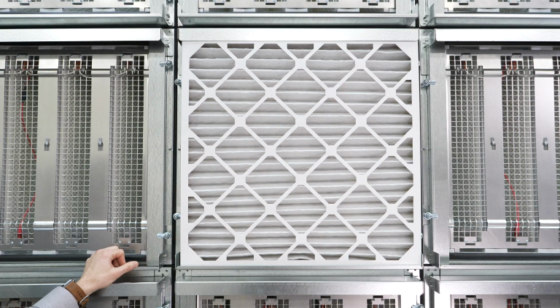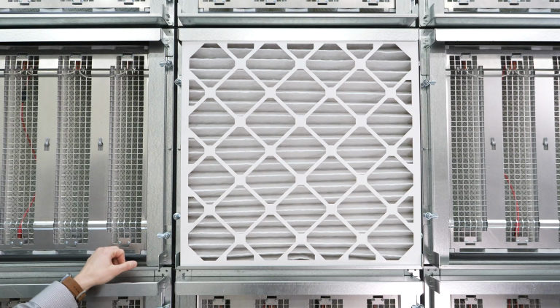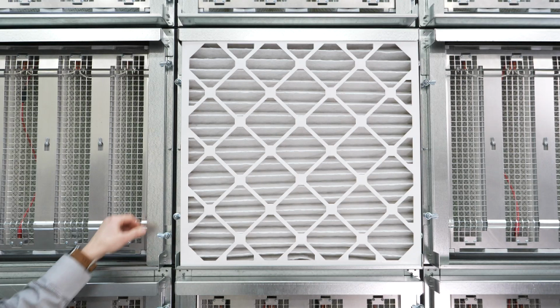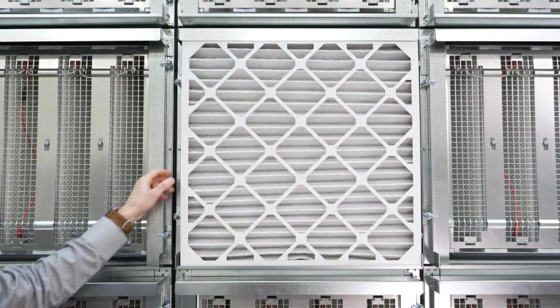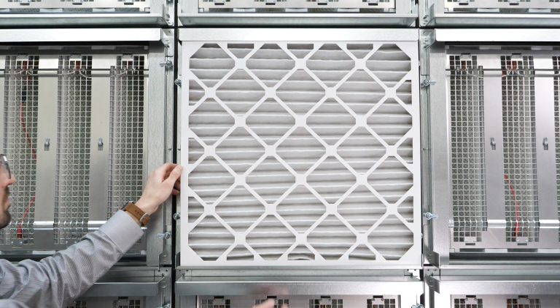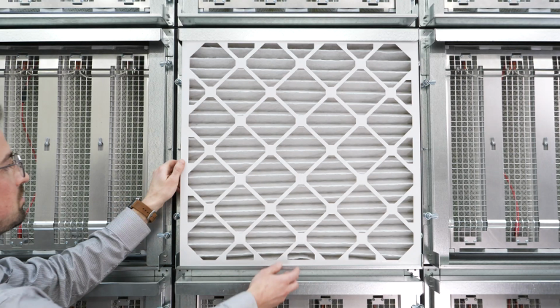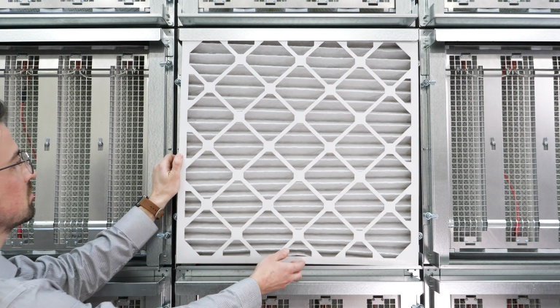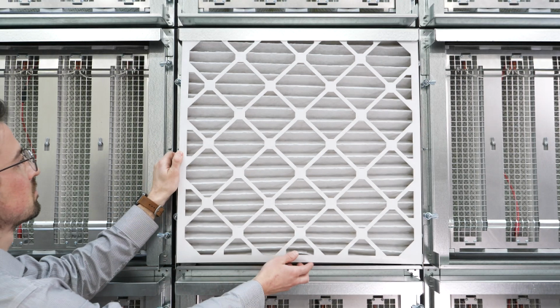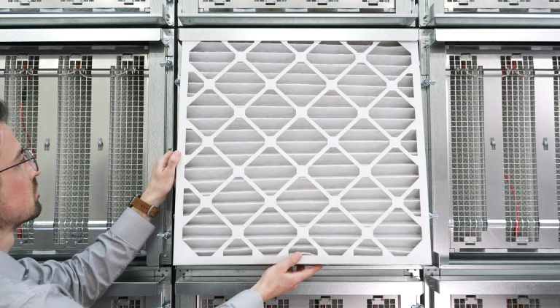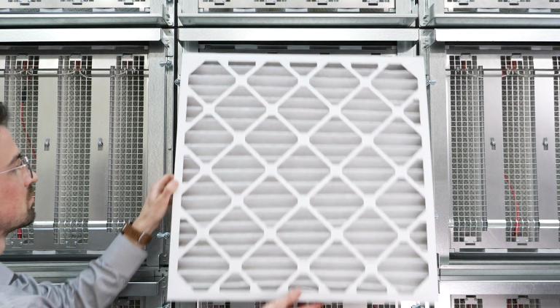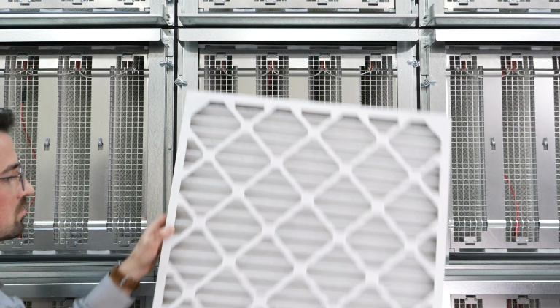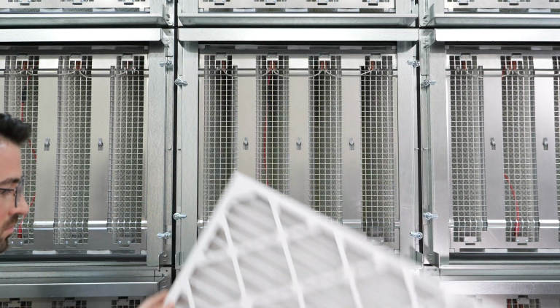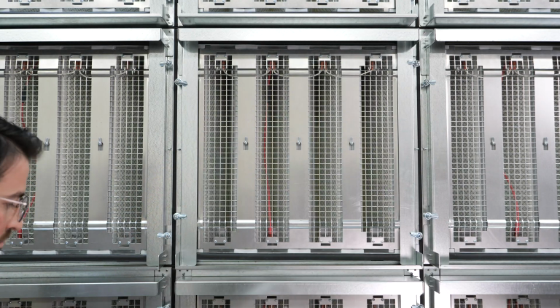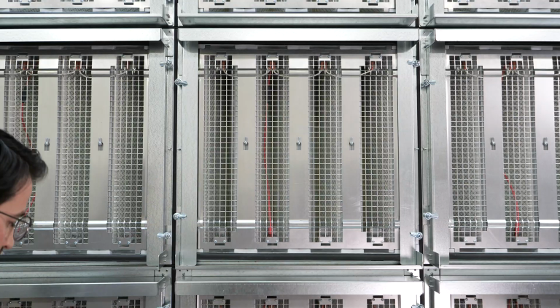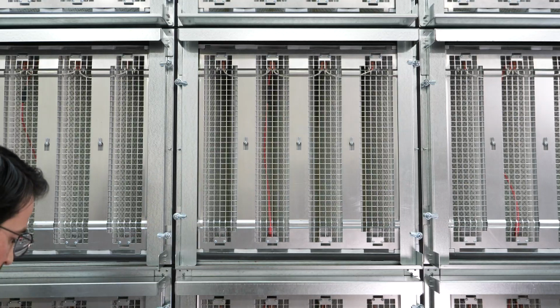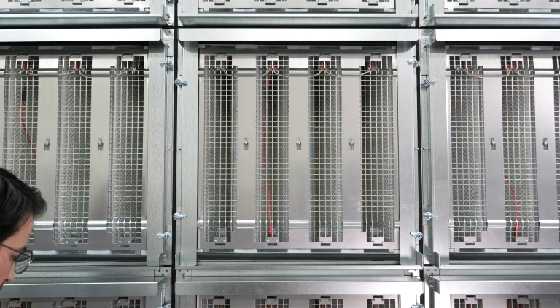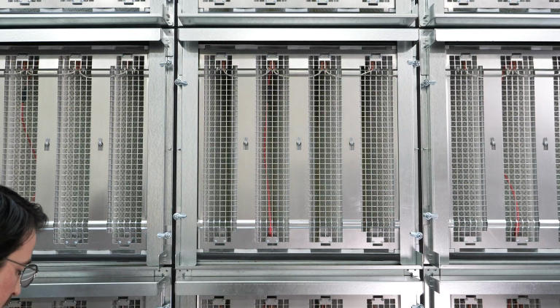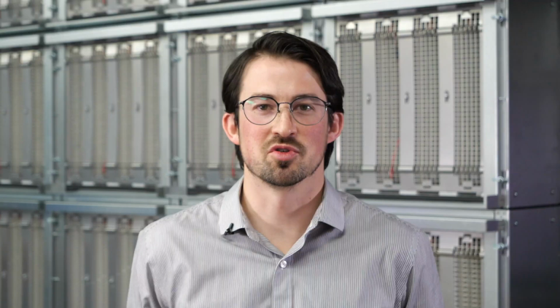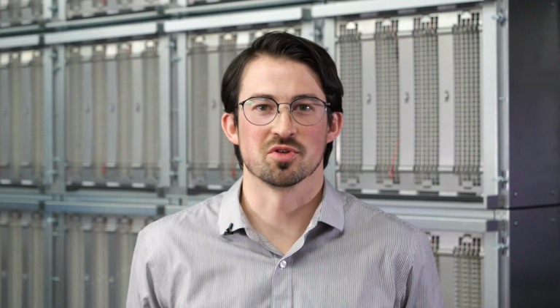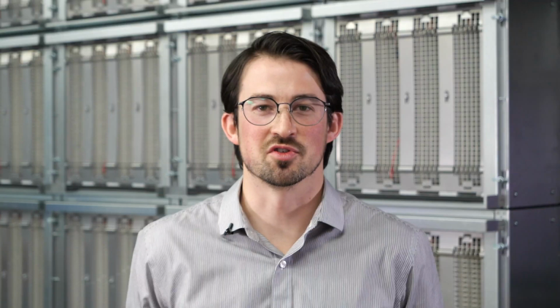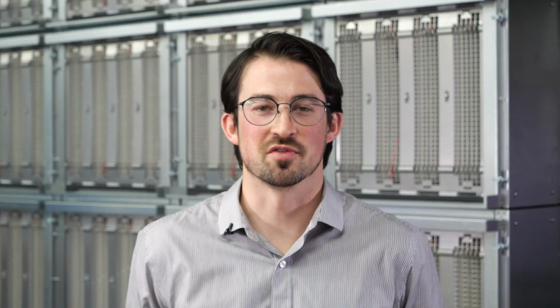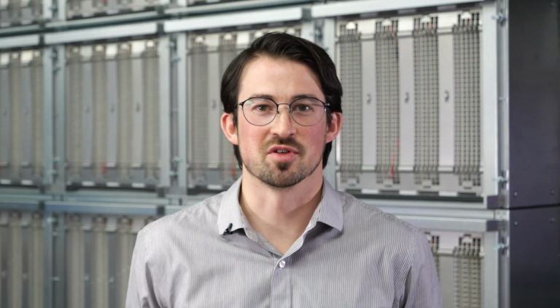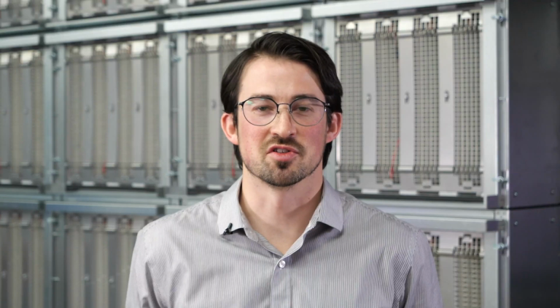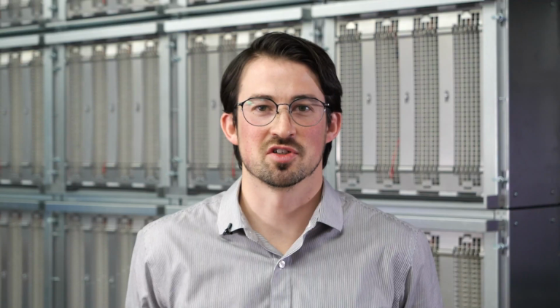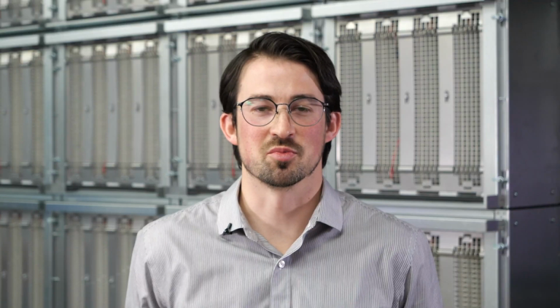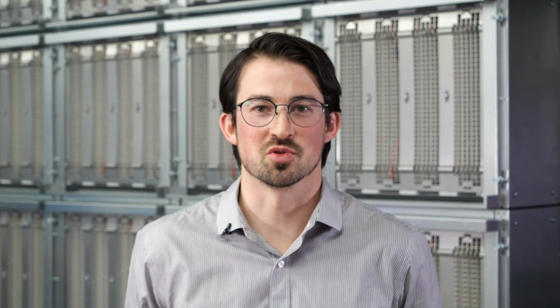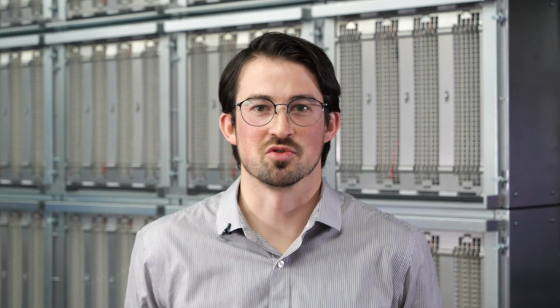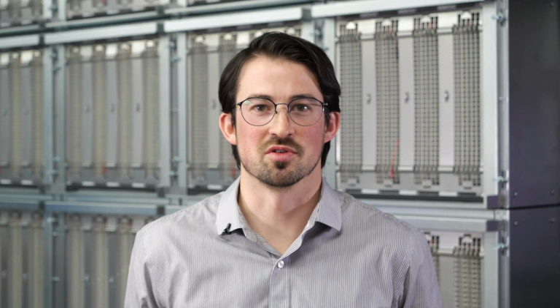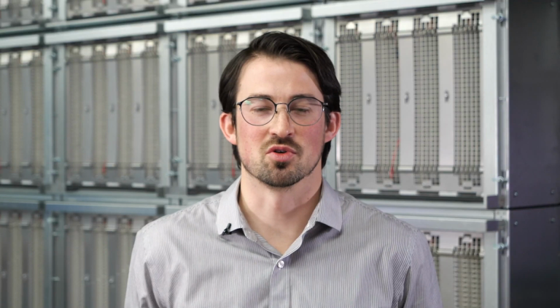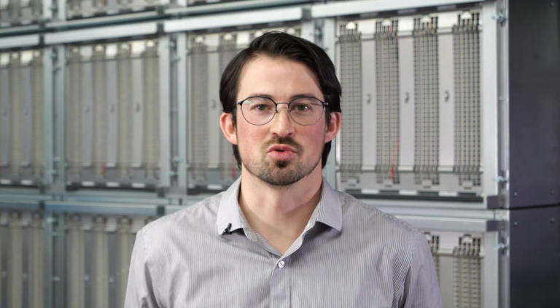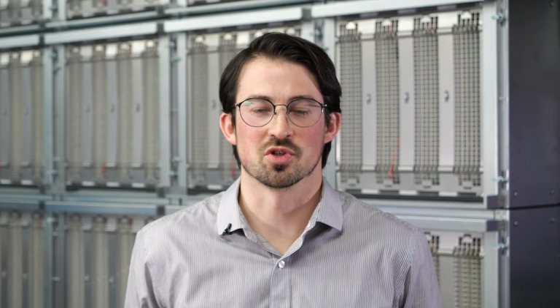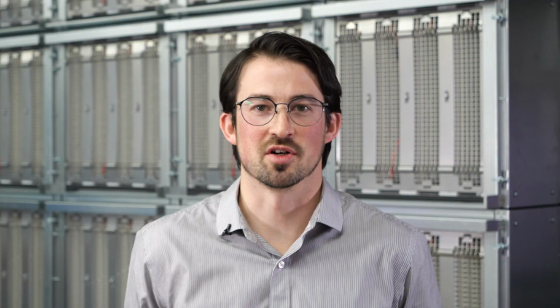The optional pre-filter is held in place by our proprietary picture frame design. Simply lift and pull the pre-filter every three months and replace with a new one. No tools required.